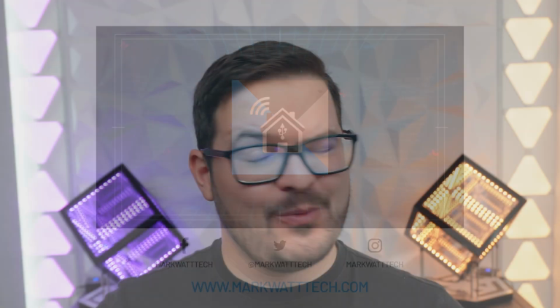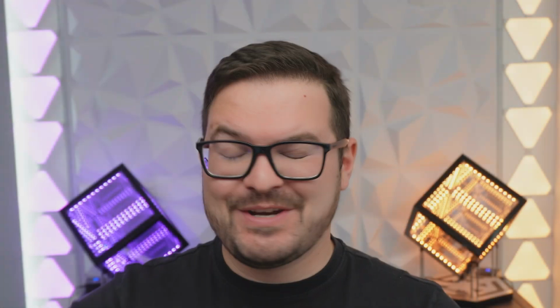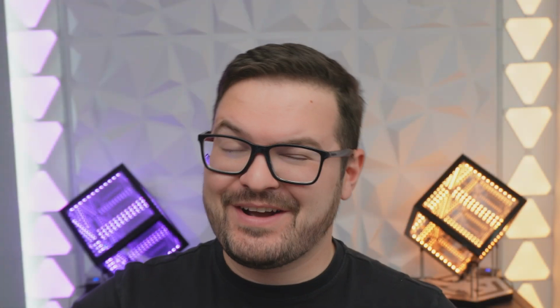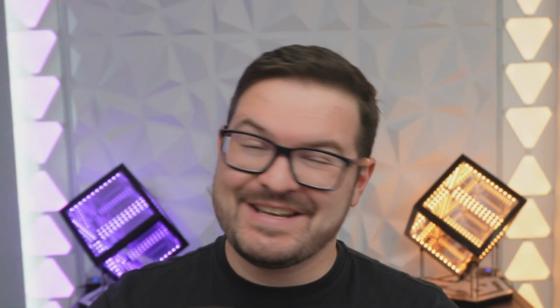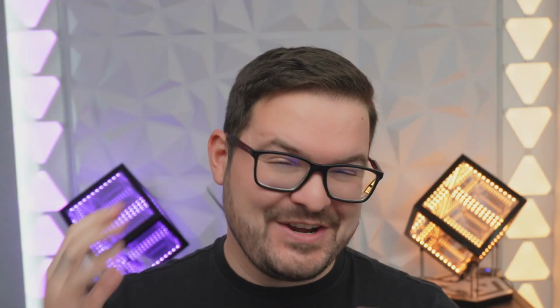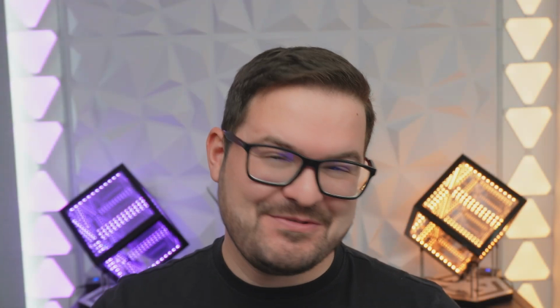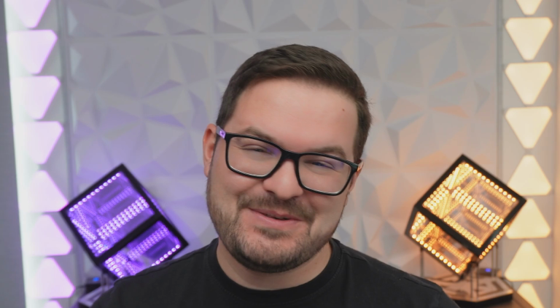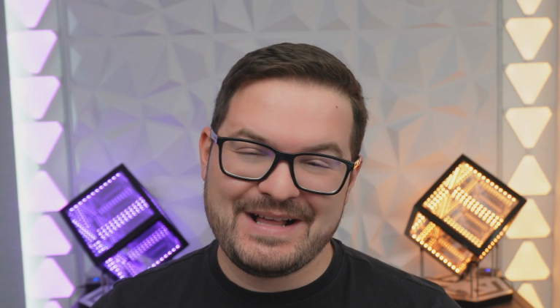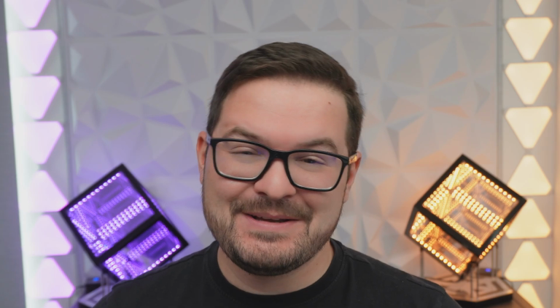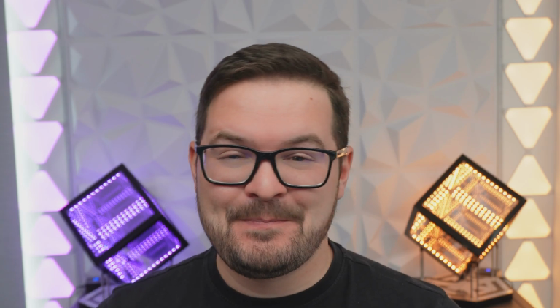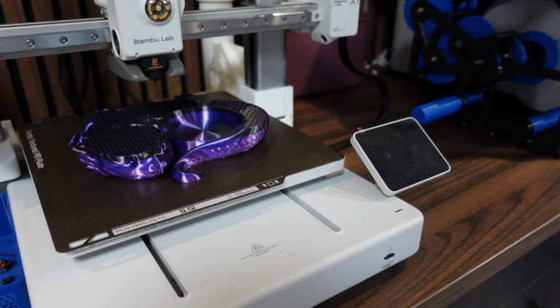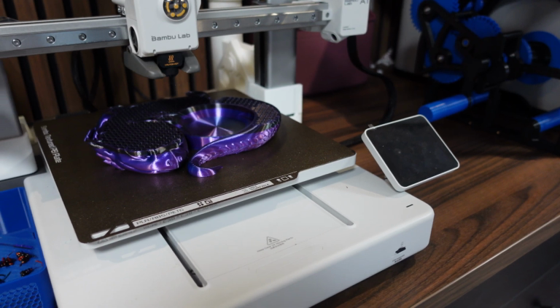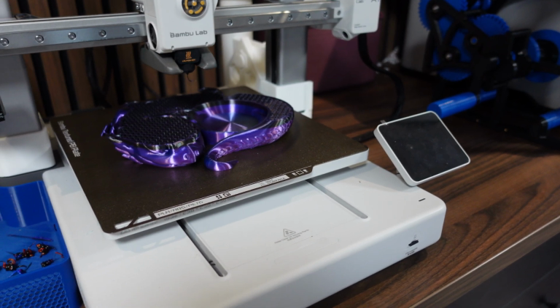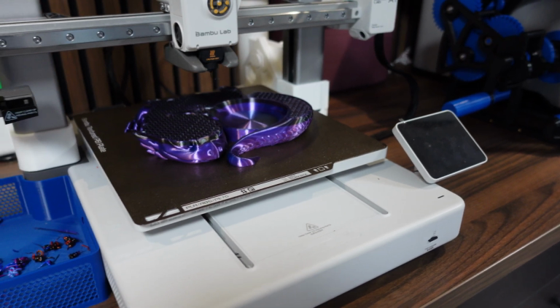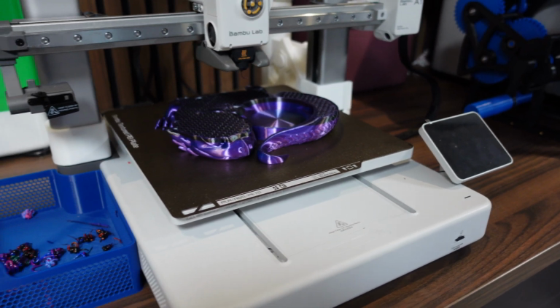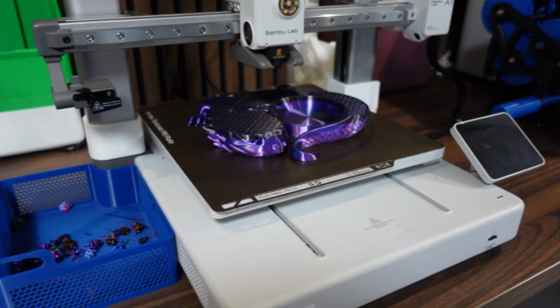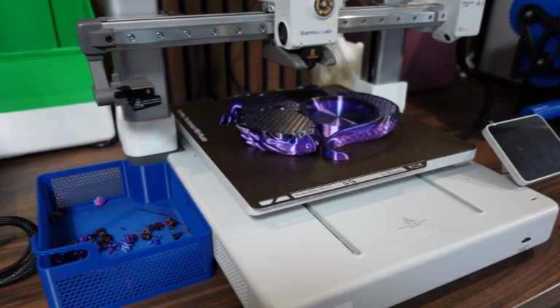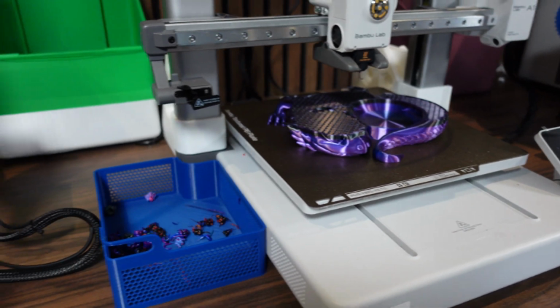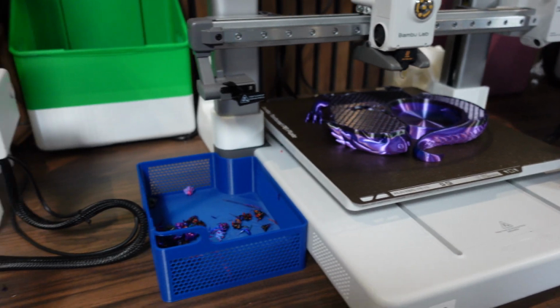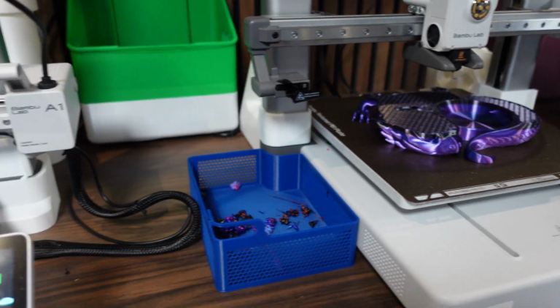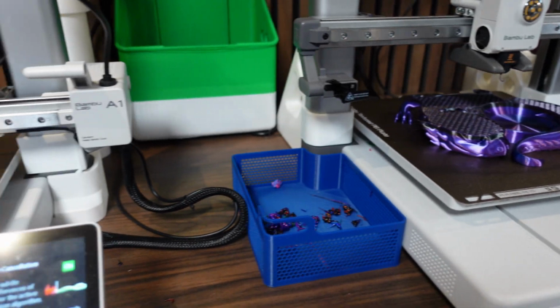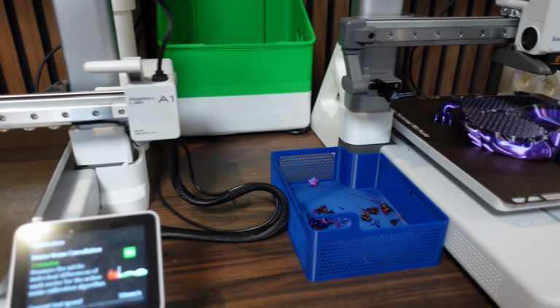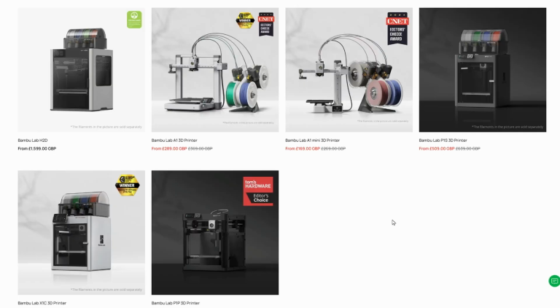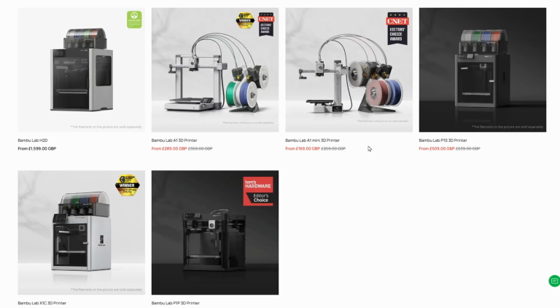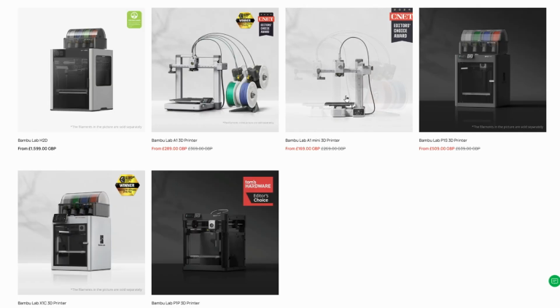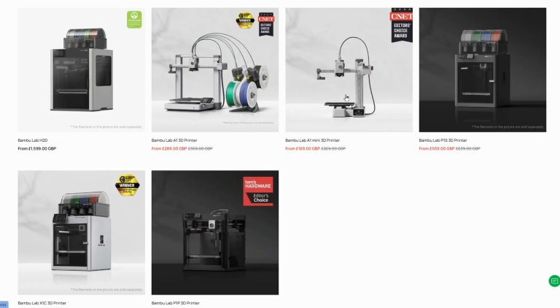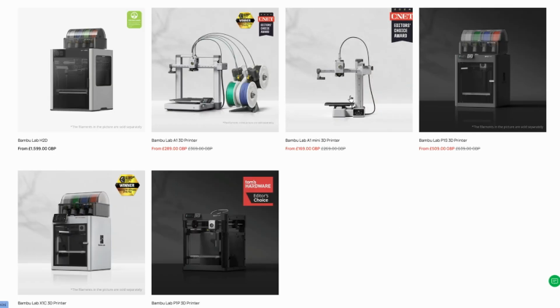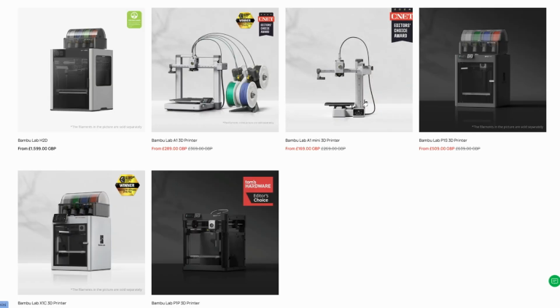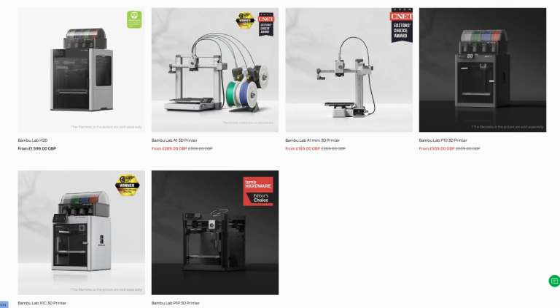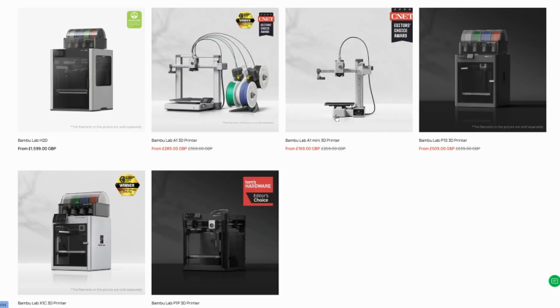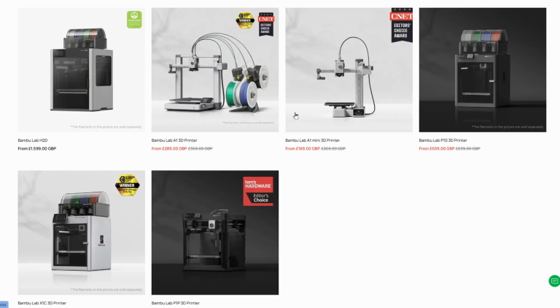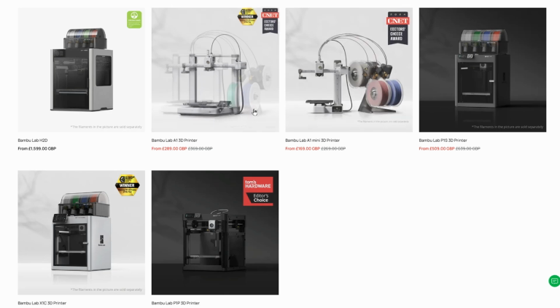What's going on guys? I hope you're all doing well. We're going to be starting off by taking a look at Bamboo Lab's entry level printers, which are its A range of printers.